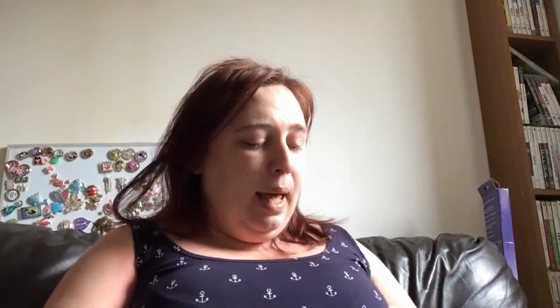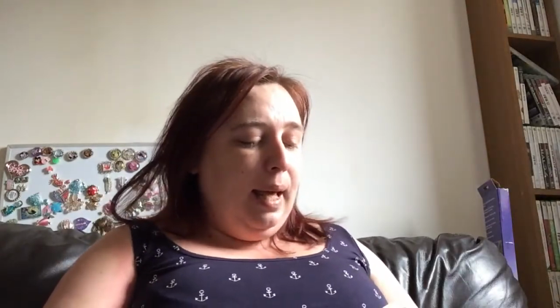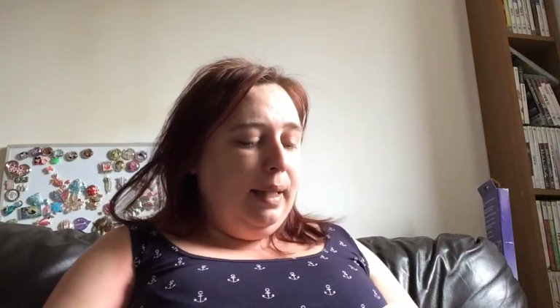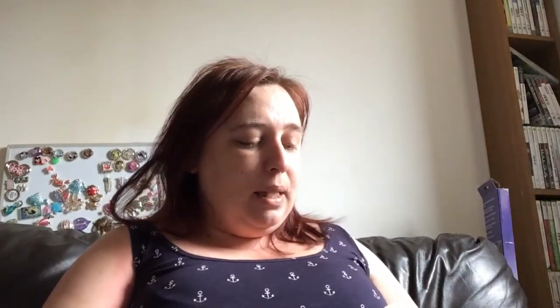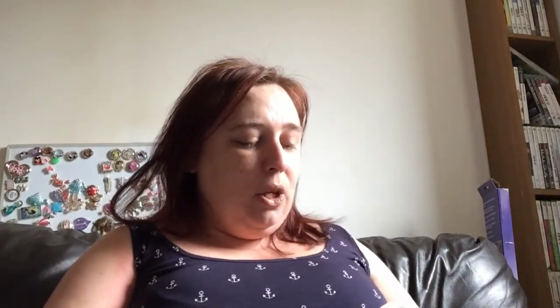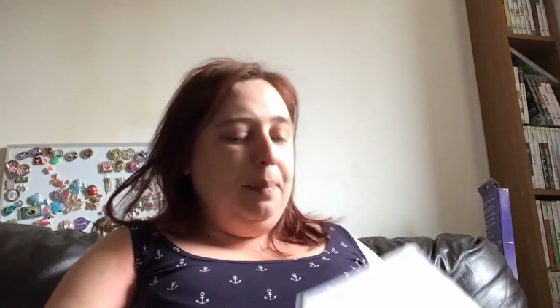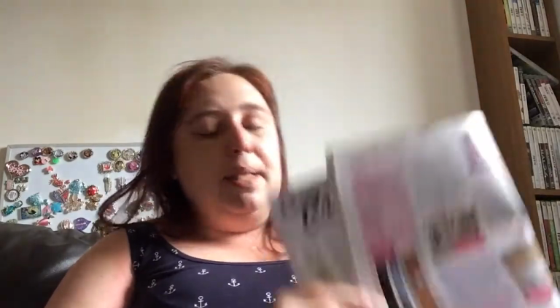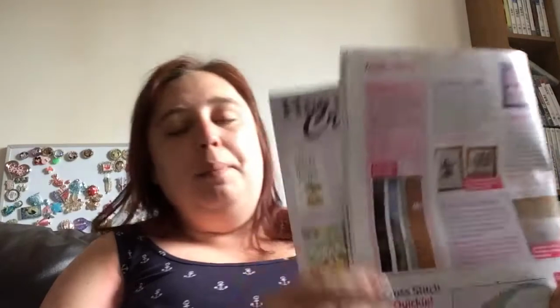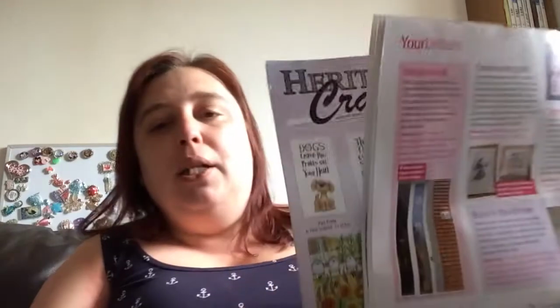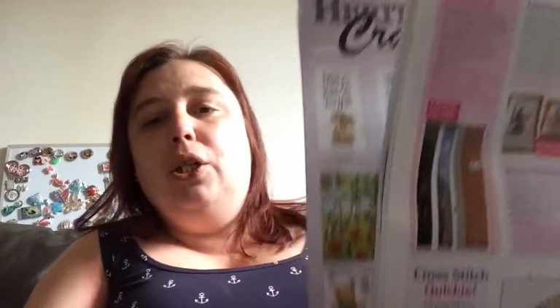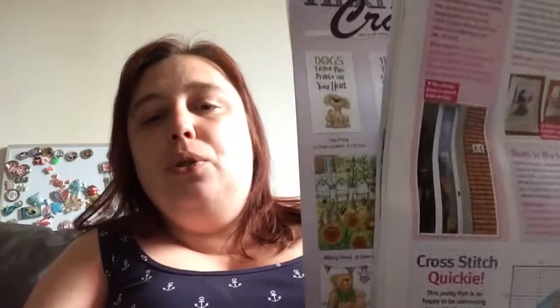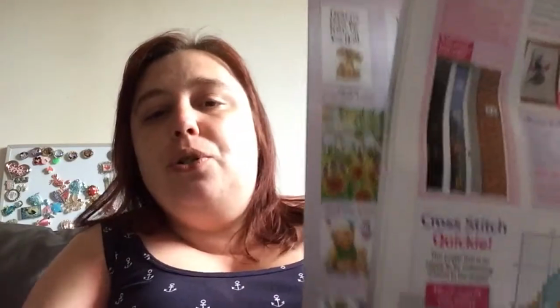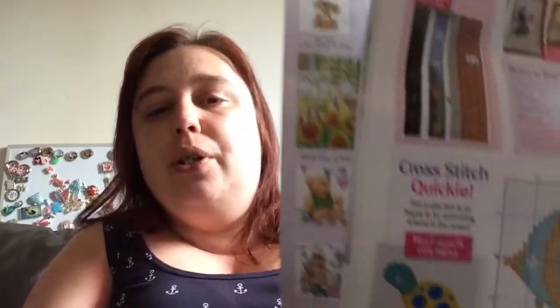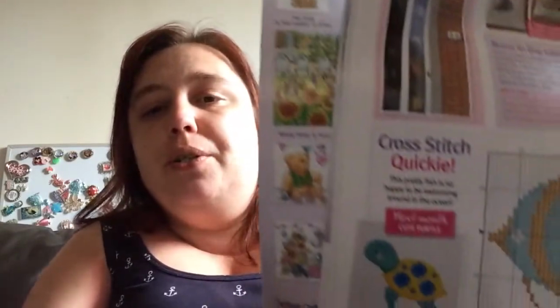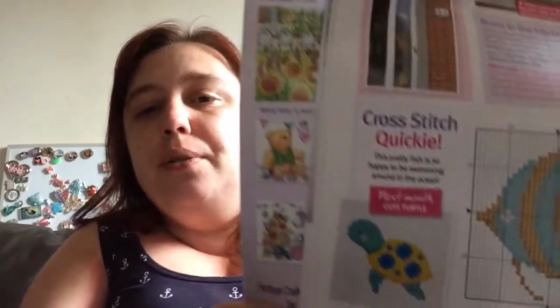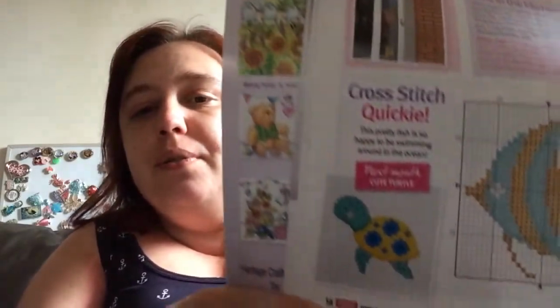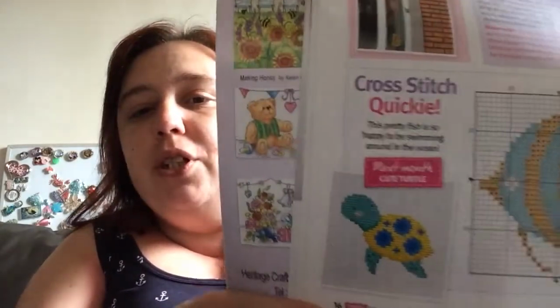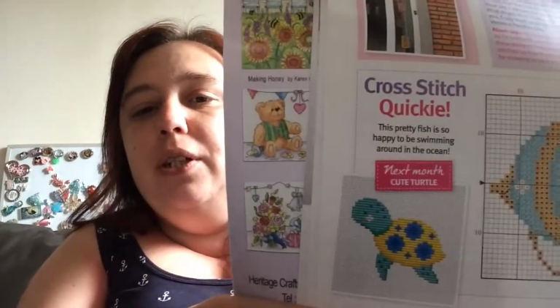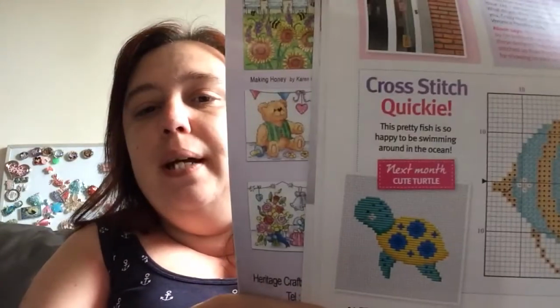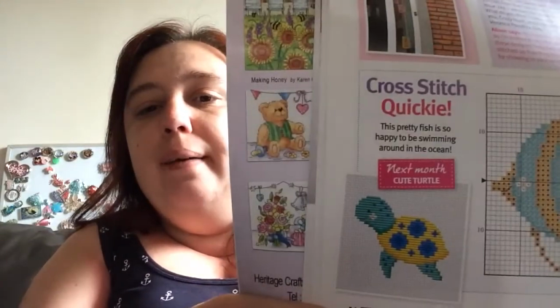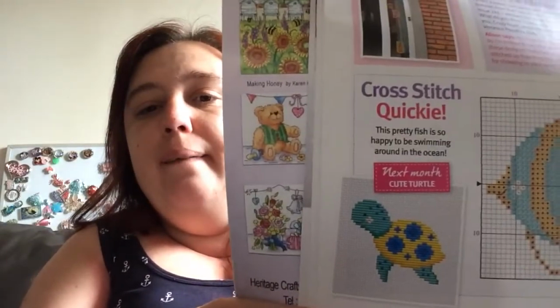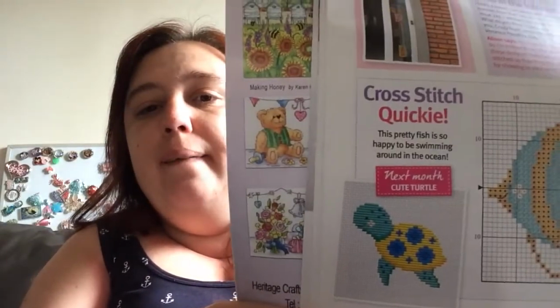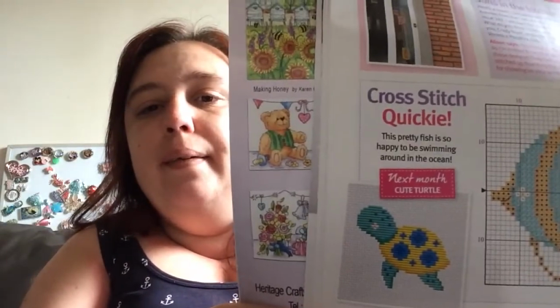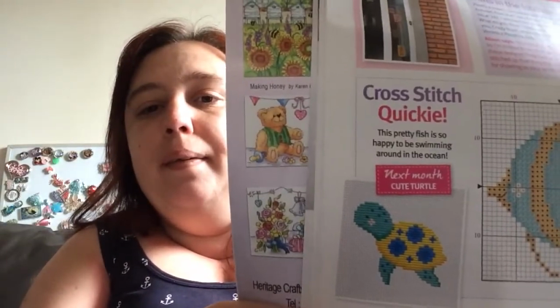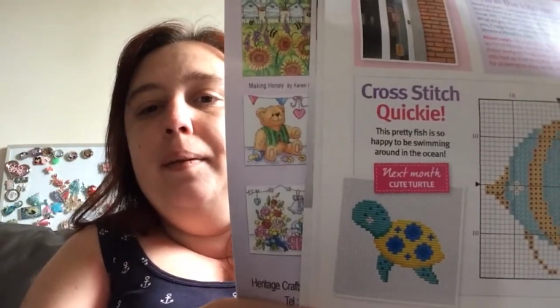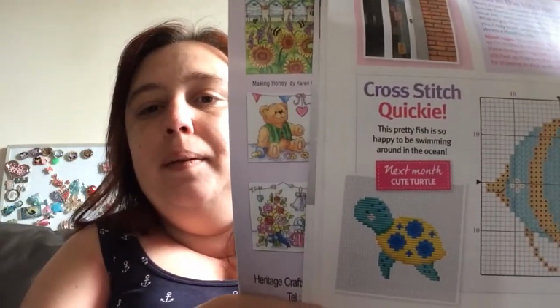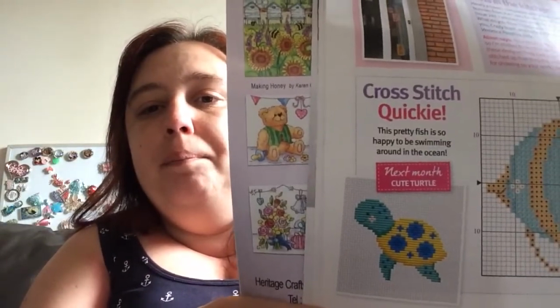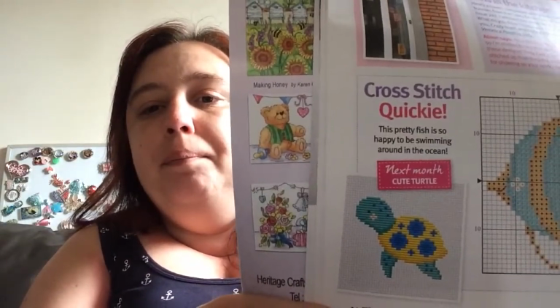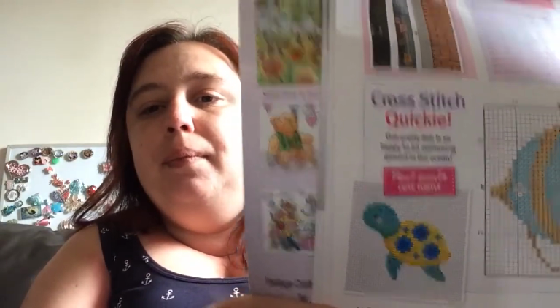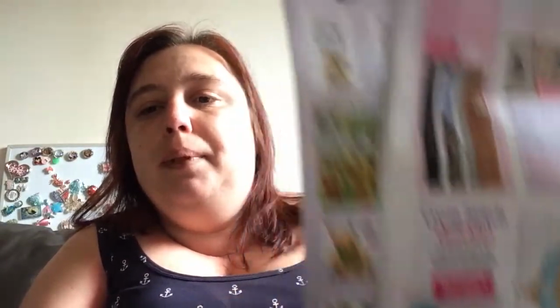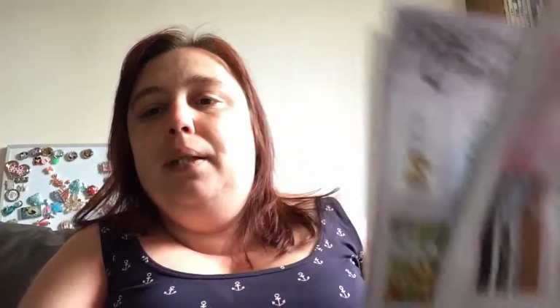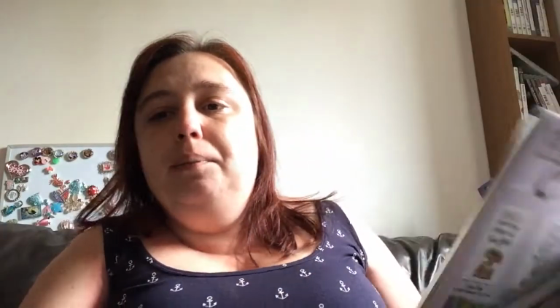And next time there's going to be cute turtles.